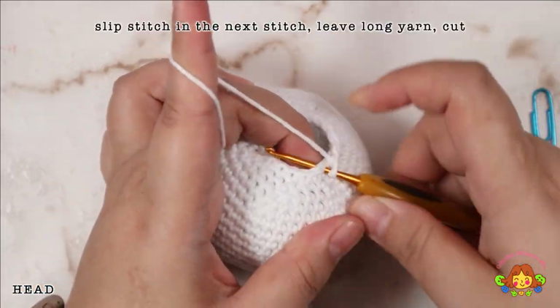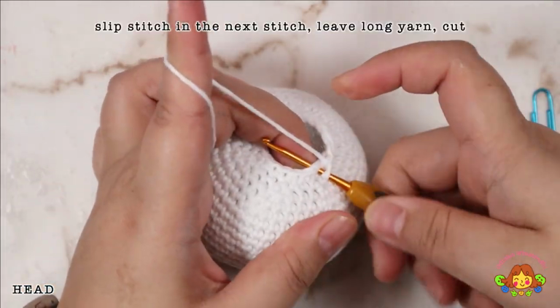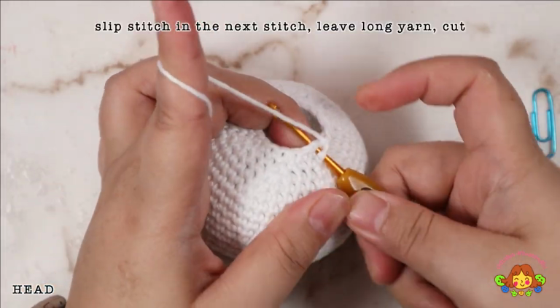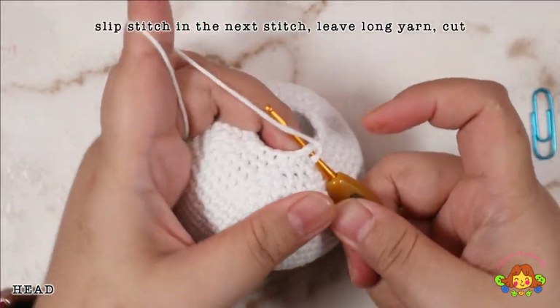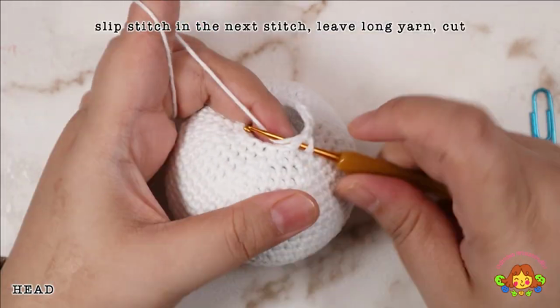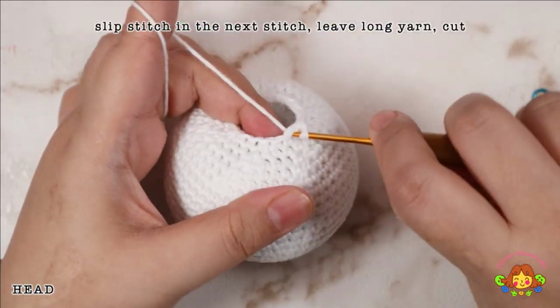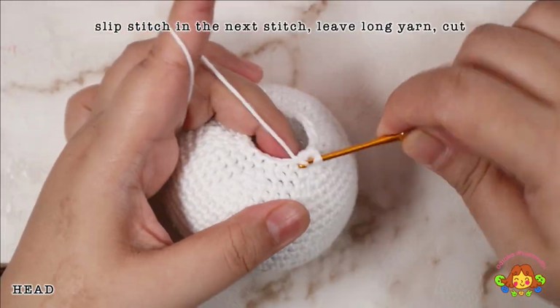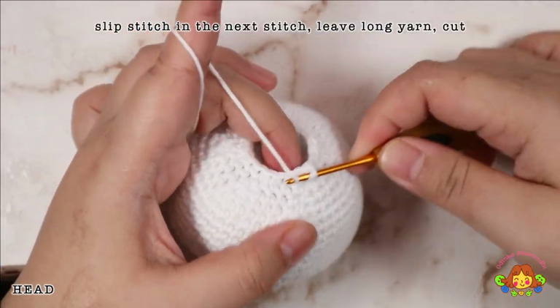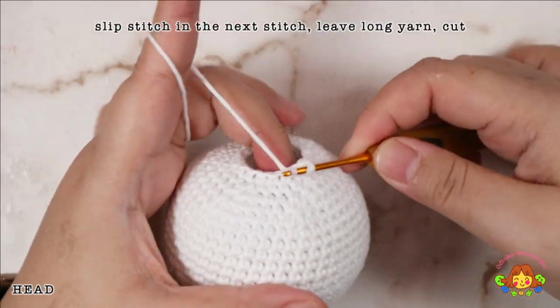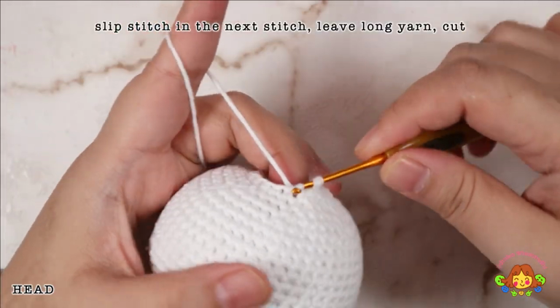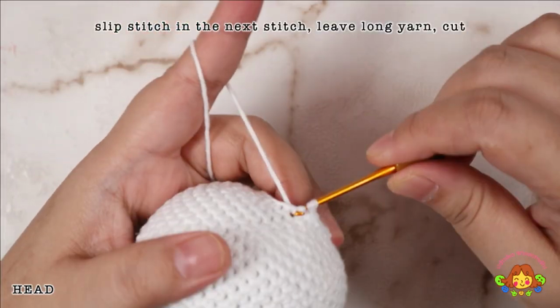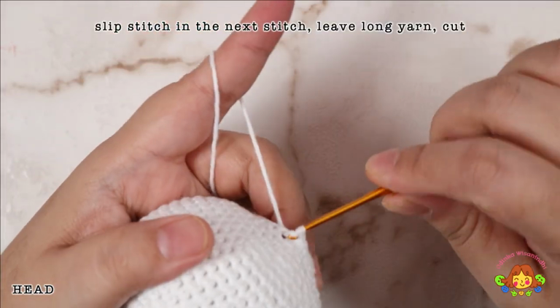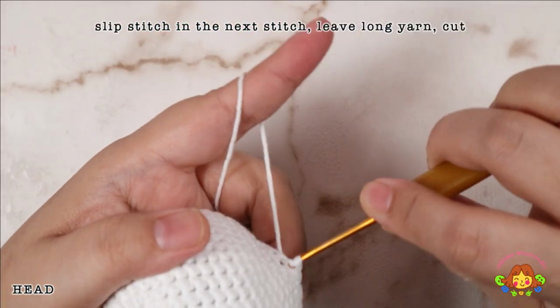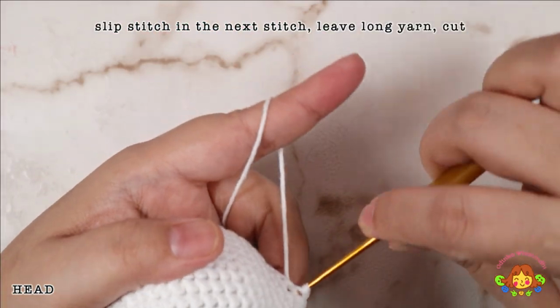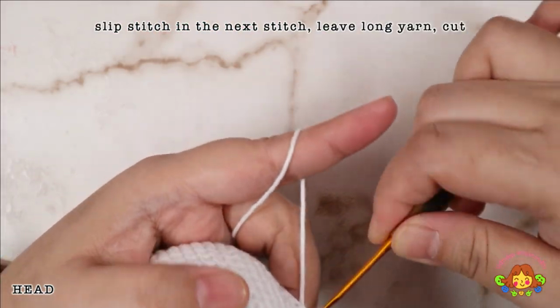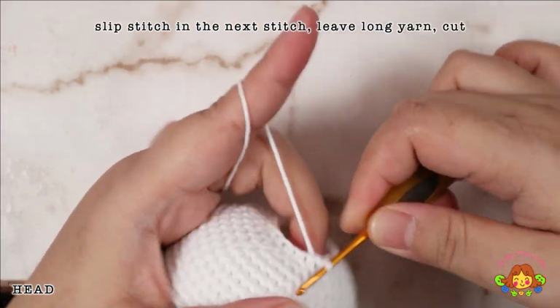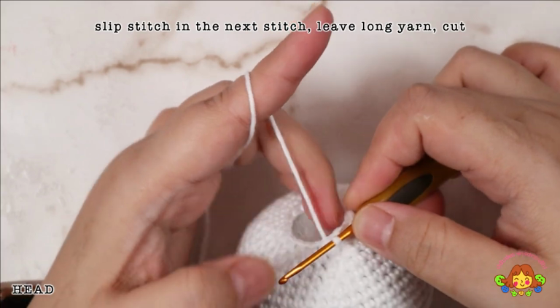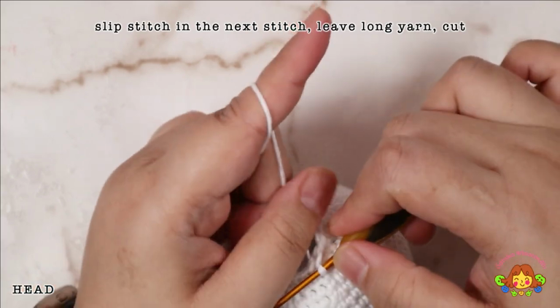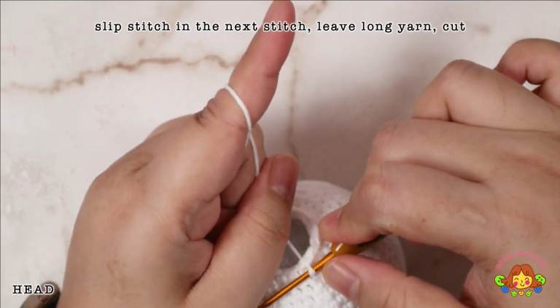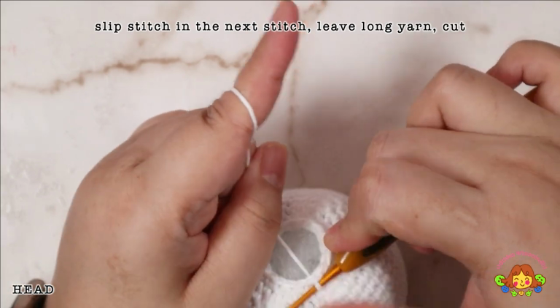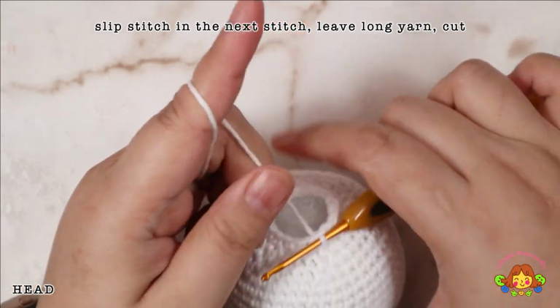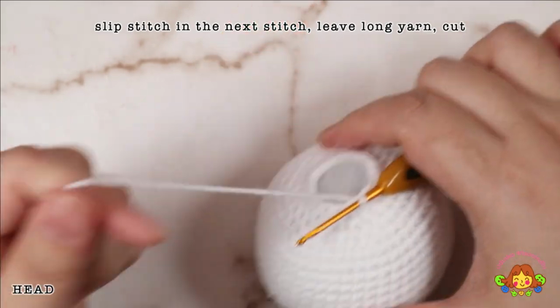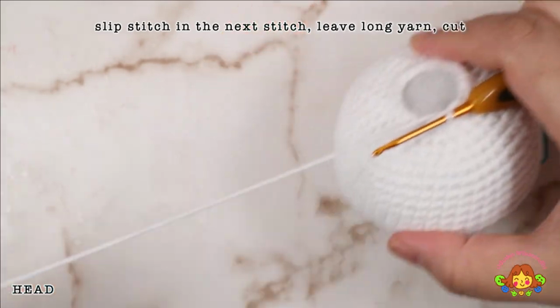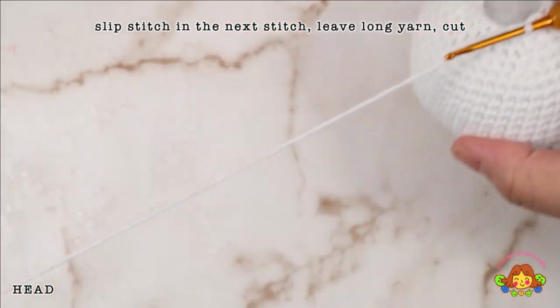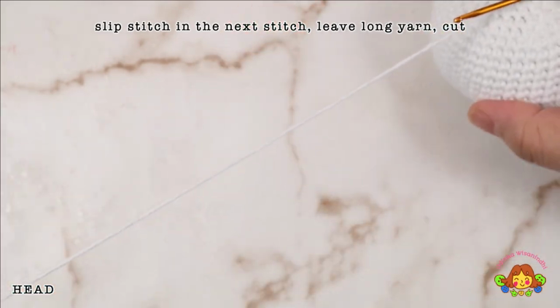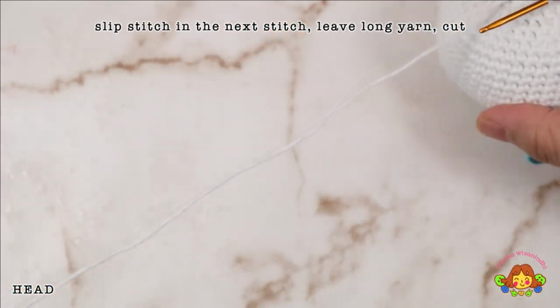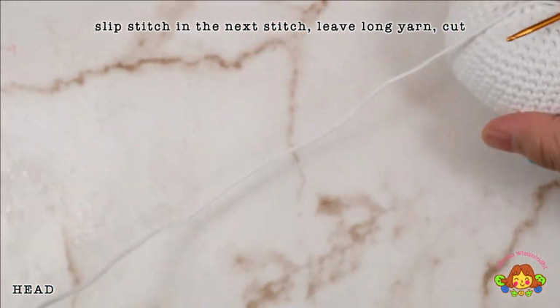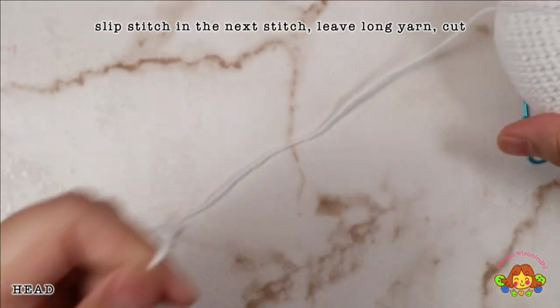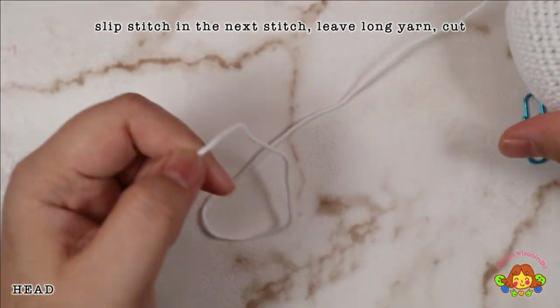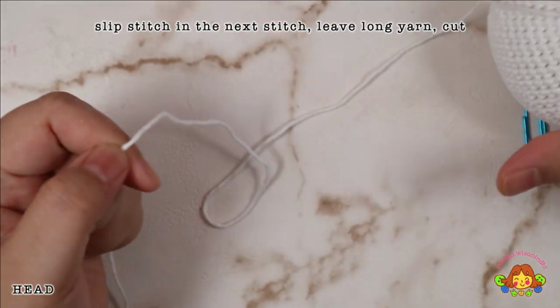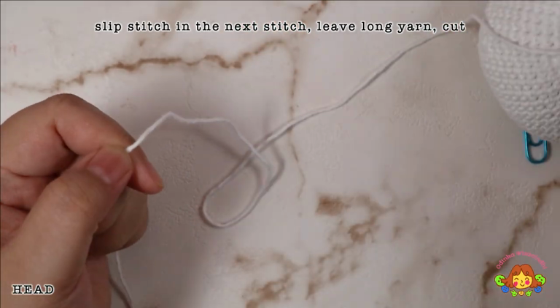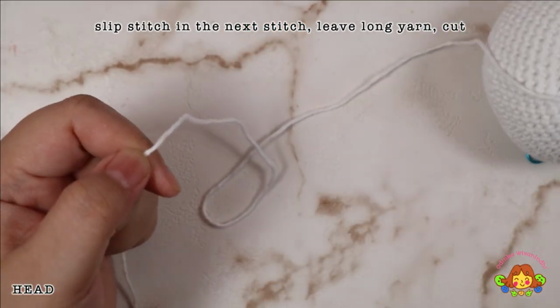Slip stitch in the next stitch, leave a long yarn, and then cut.